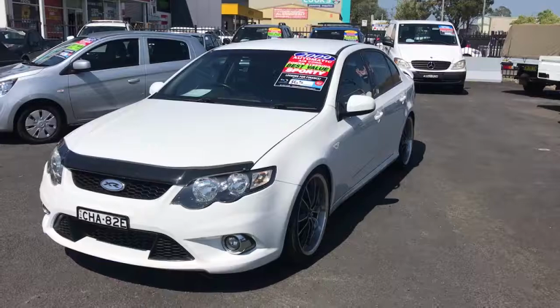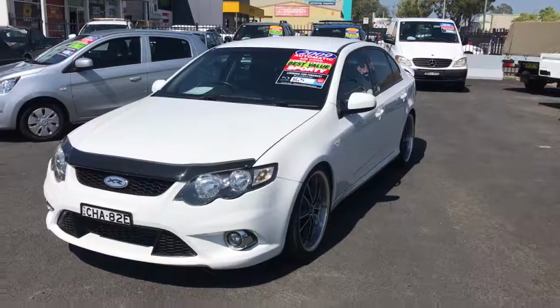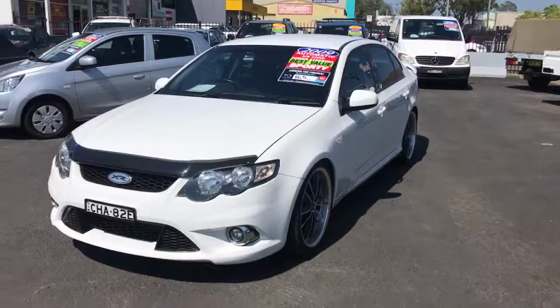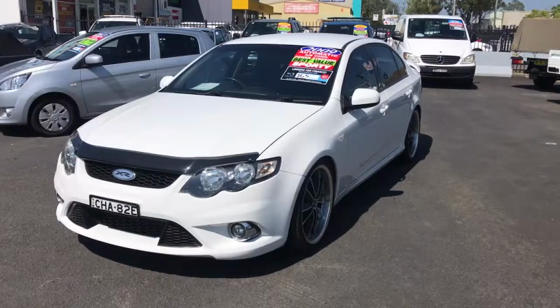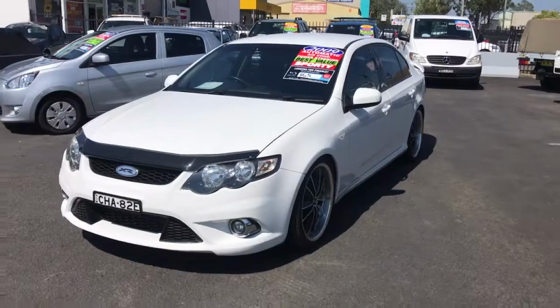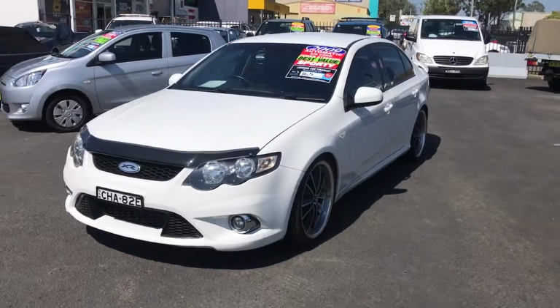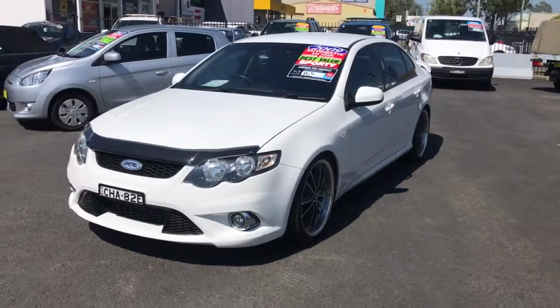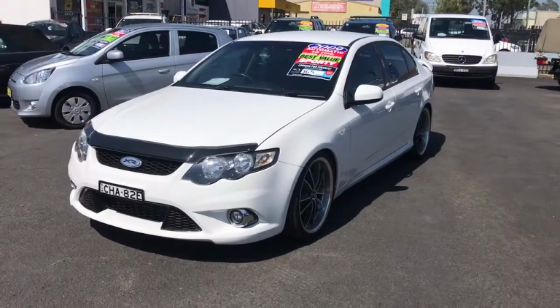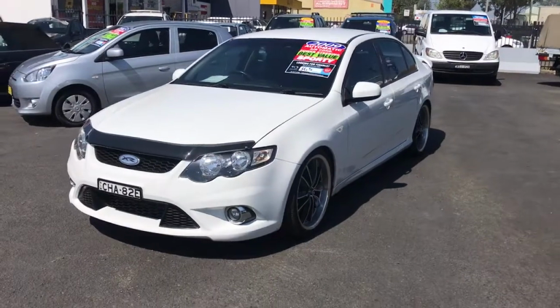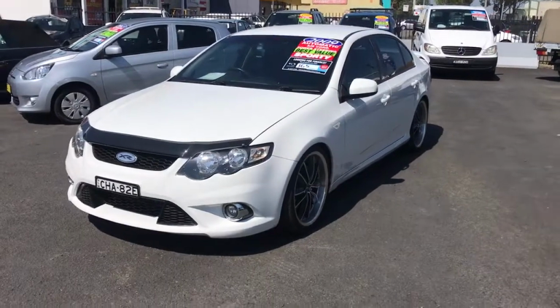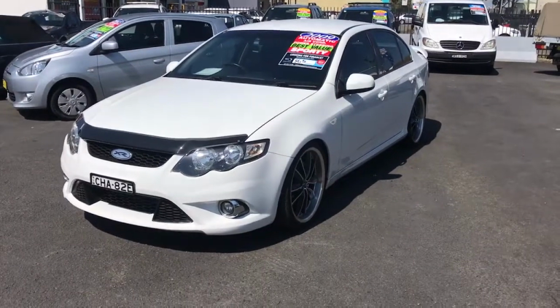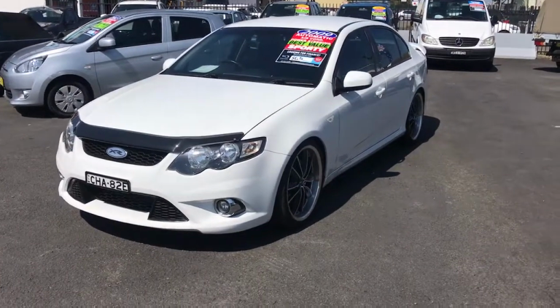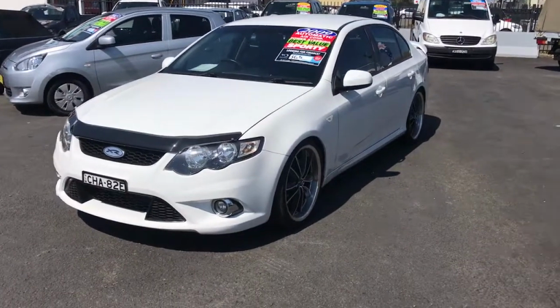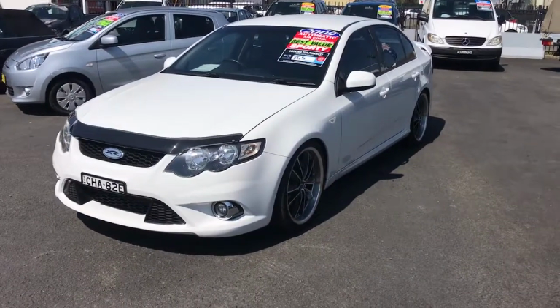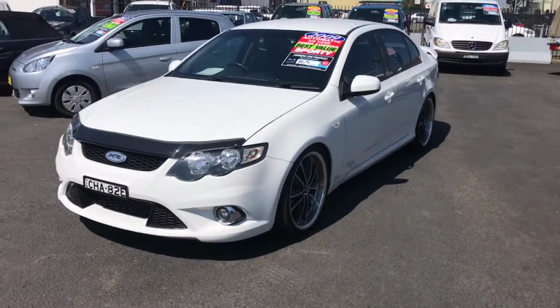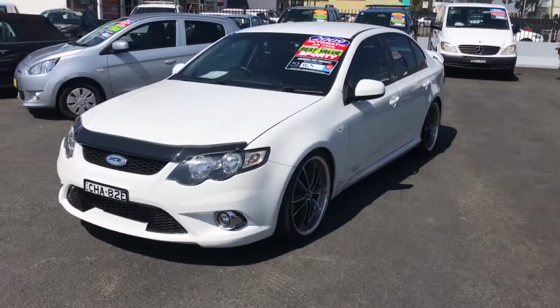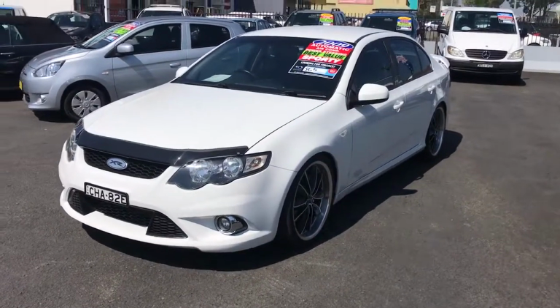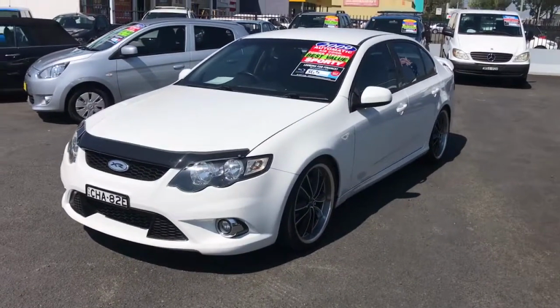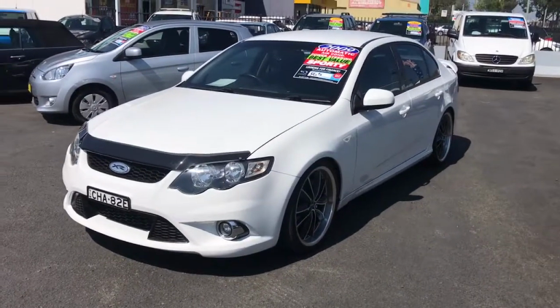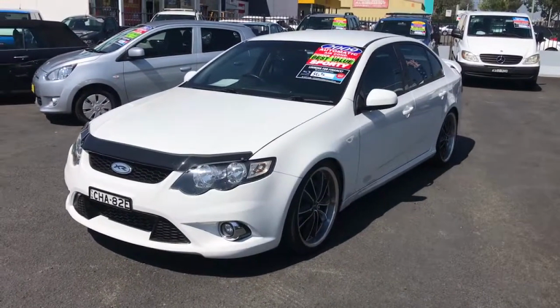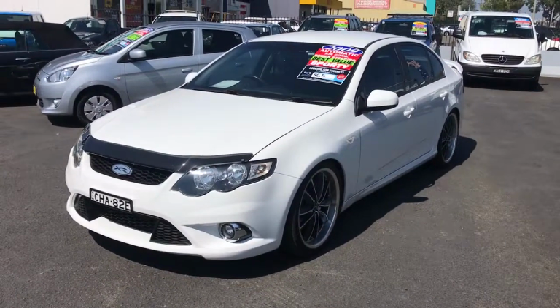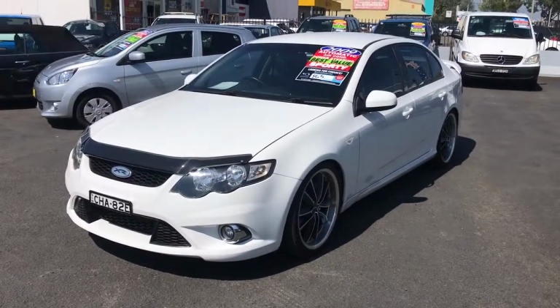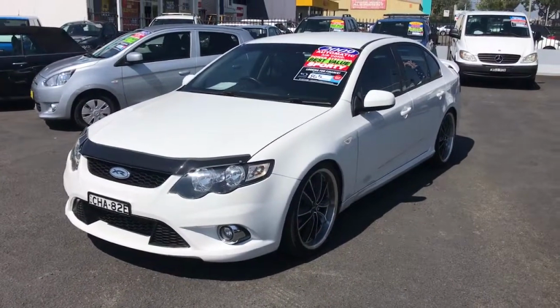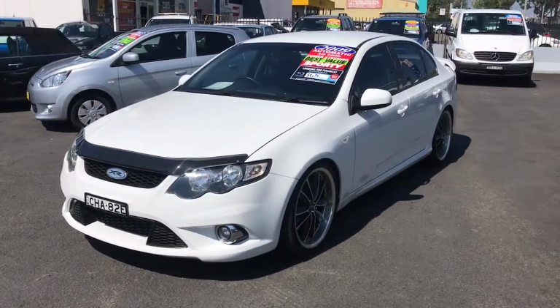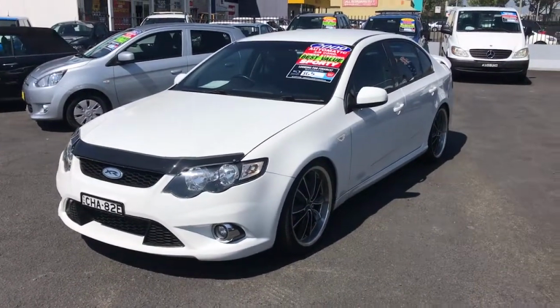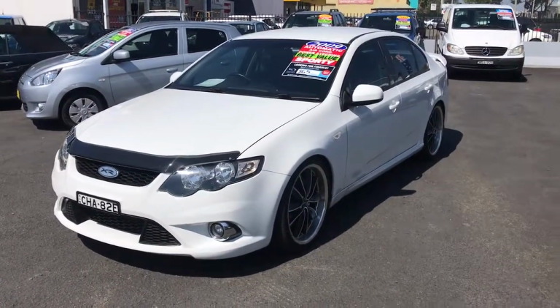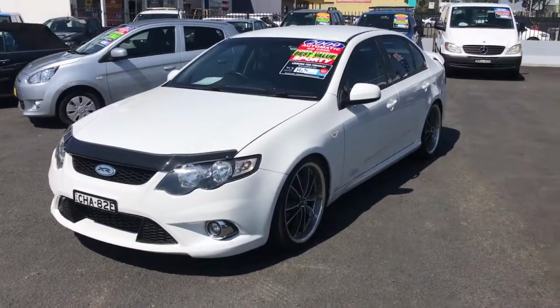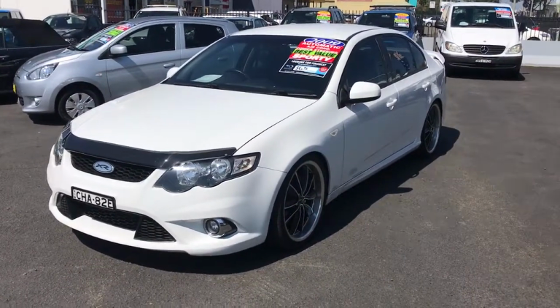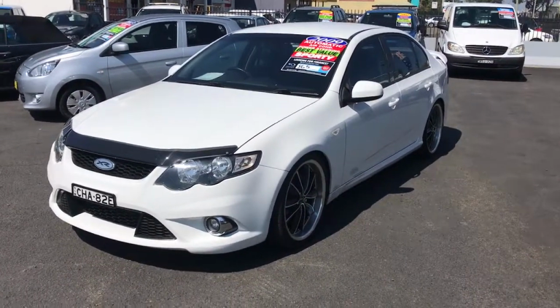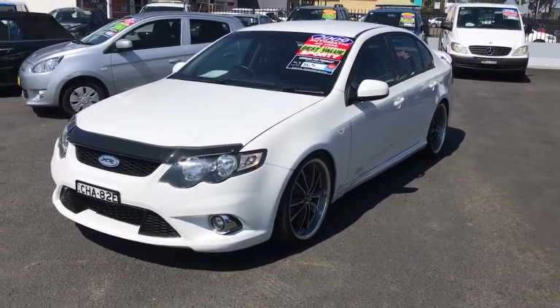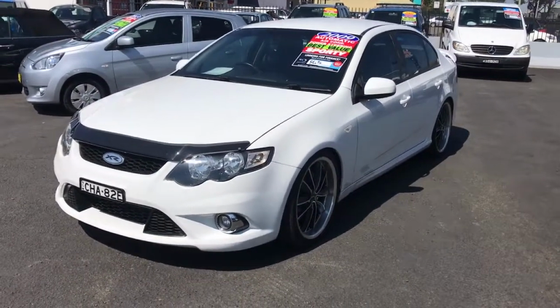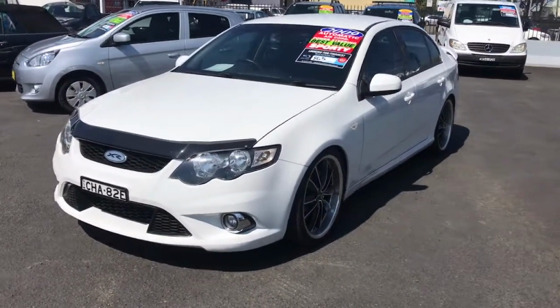Hi, this is Billy from Glenn's Quality Cars and this is our 2009 XR6 Falcon.